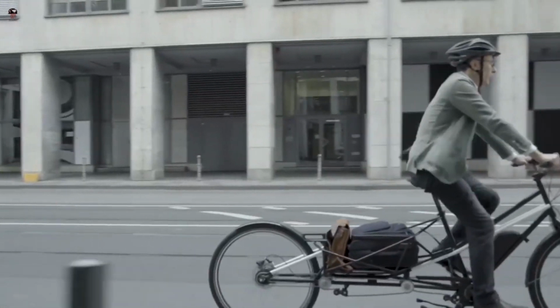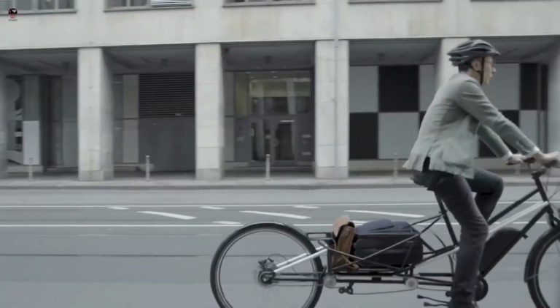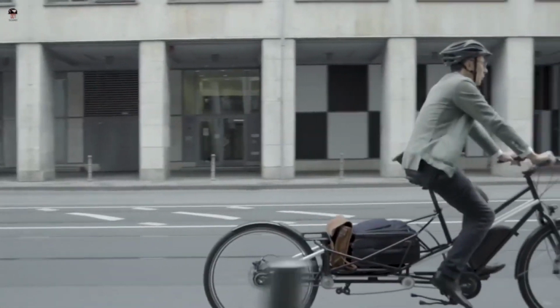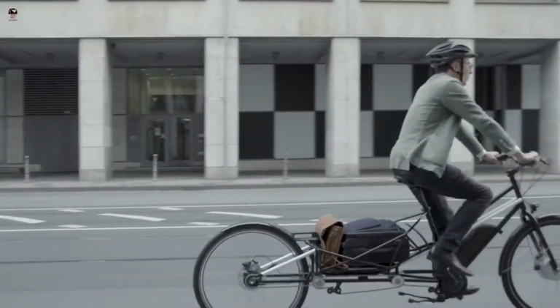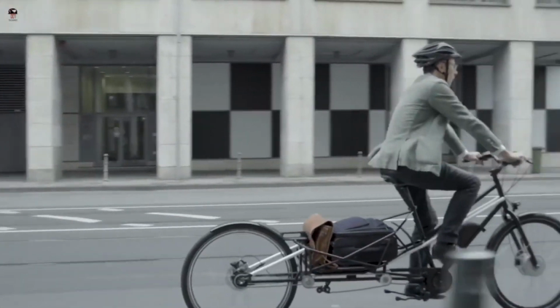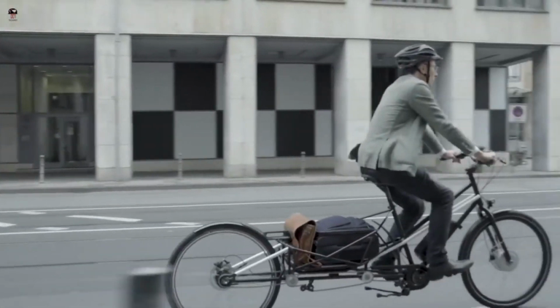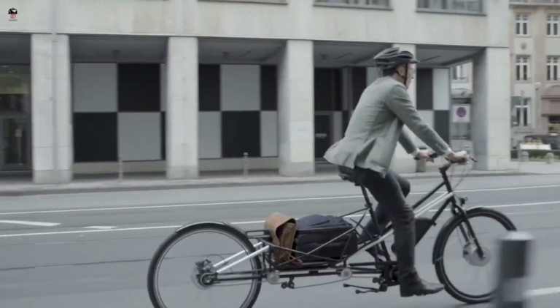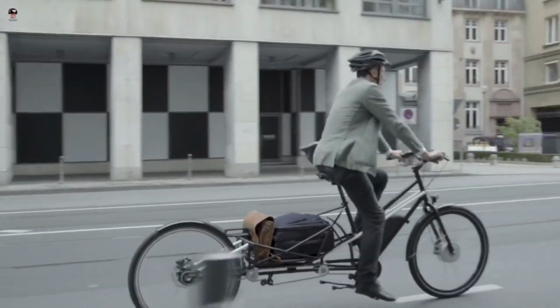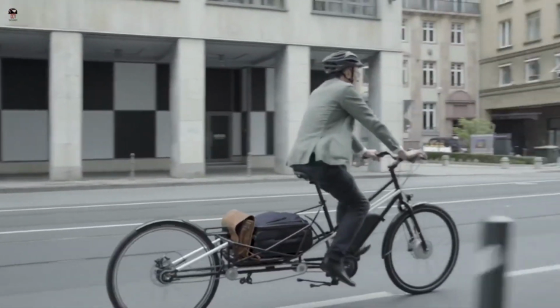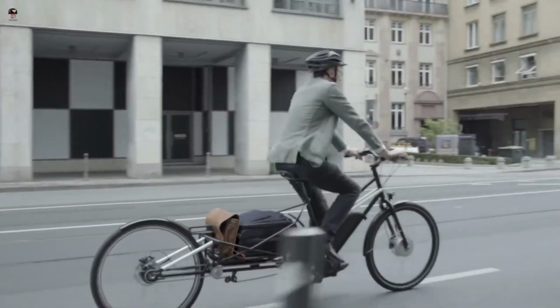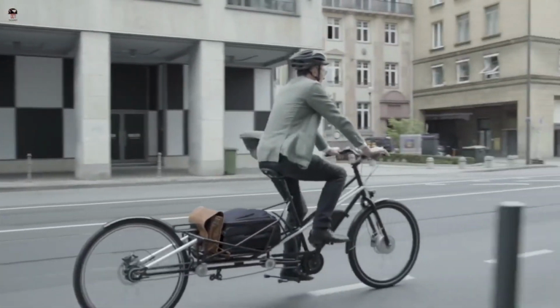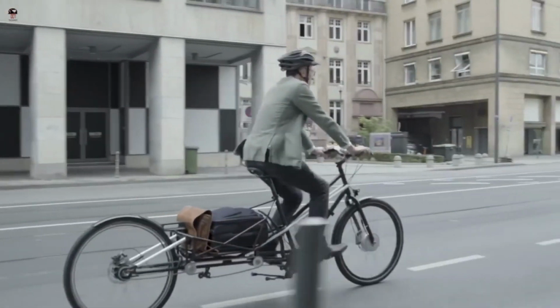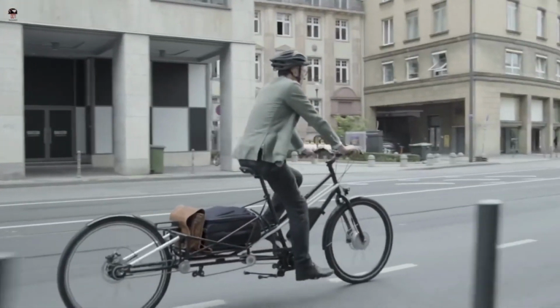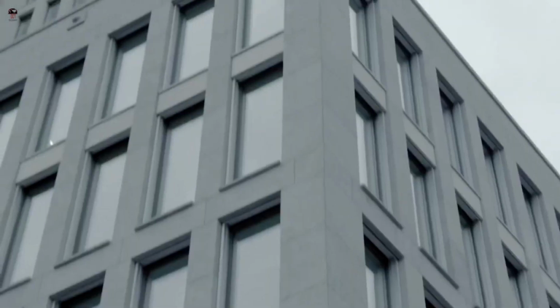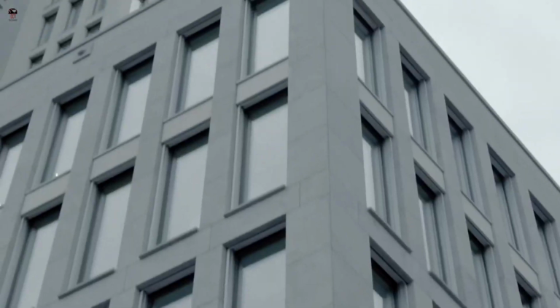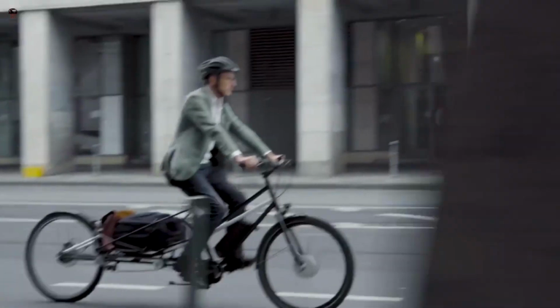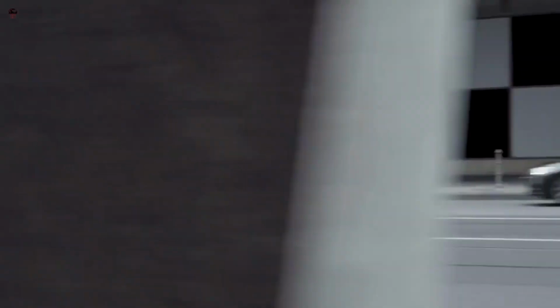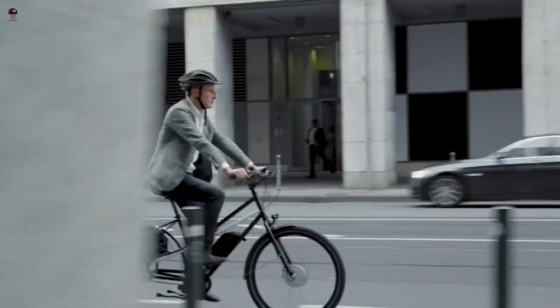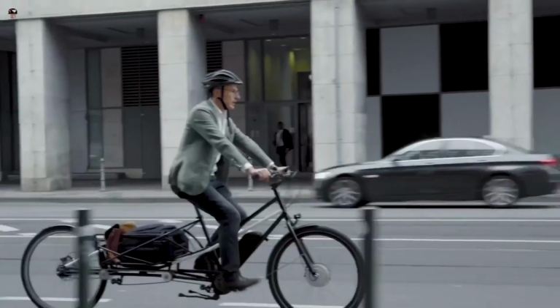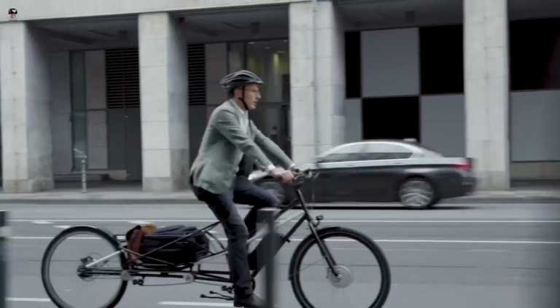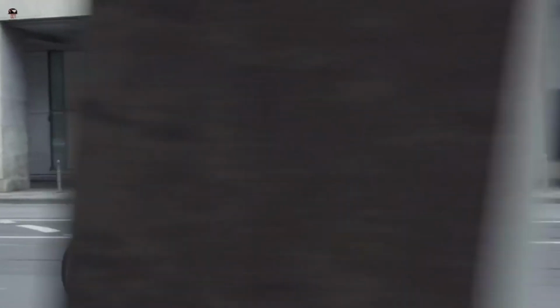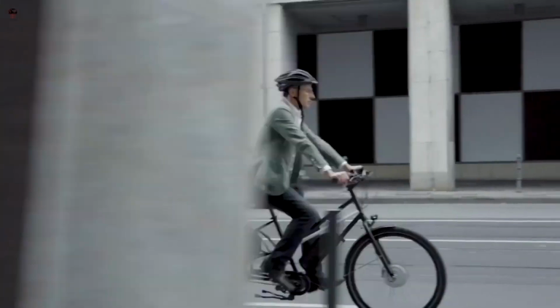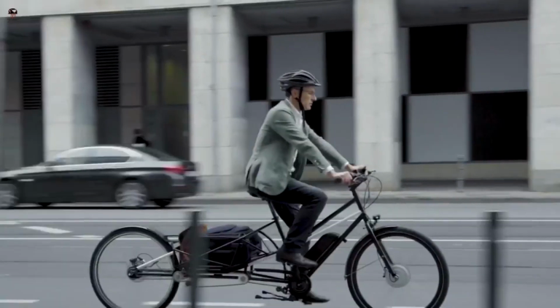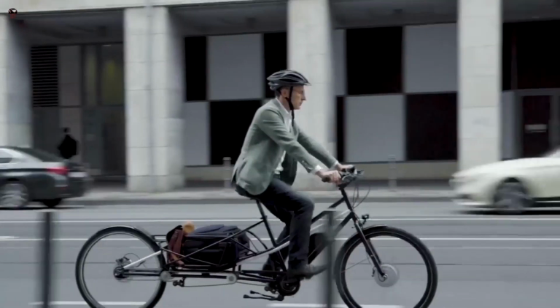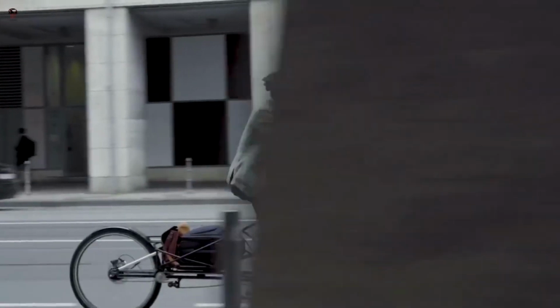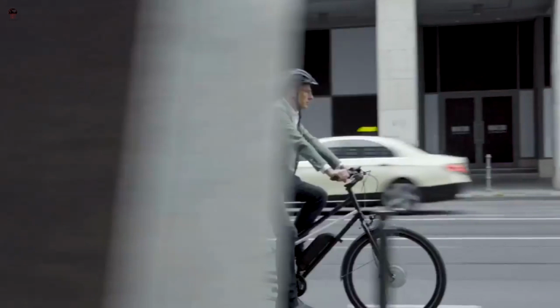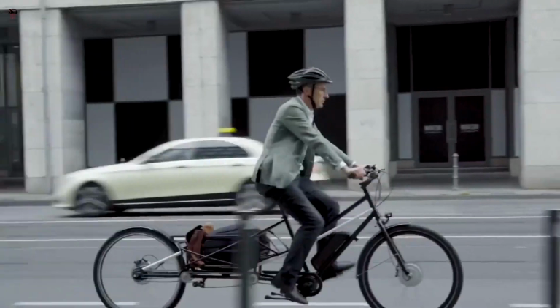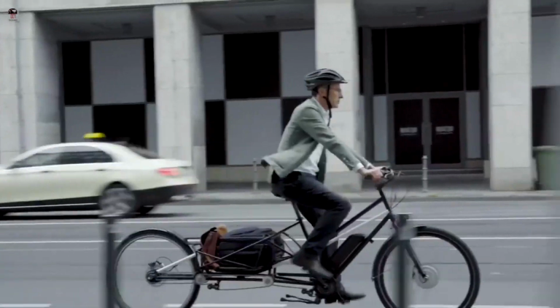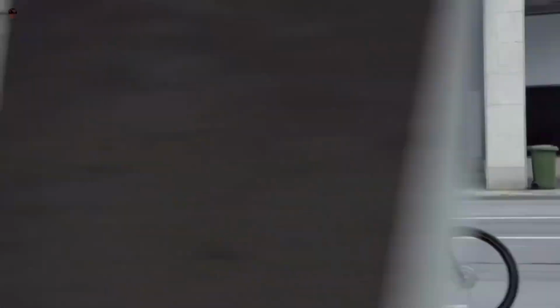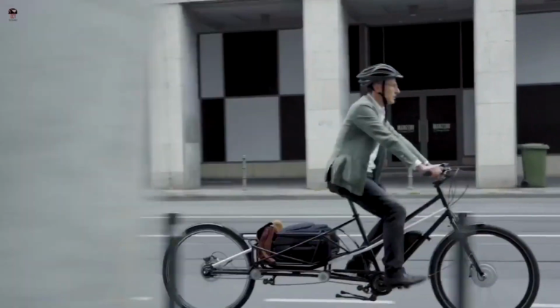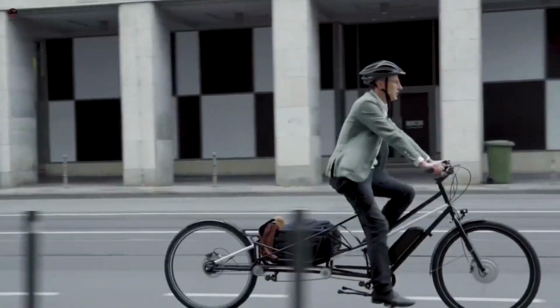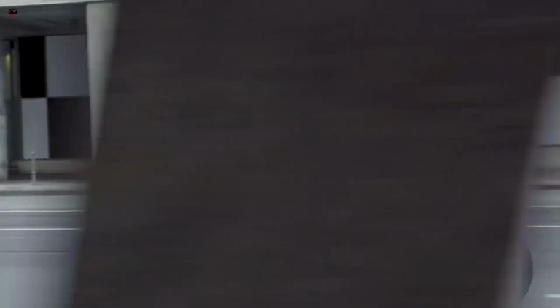Riding a bike can provide many health benefits, including improved cardiovascular health, increased endurance, and reduced stress levels.